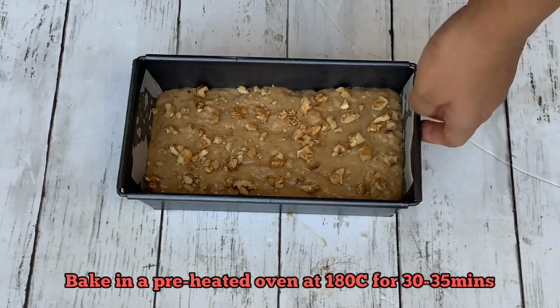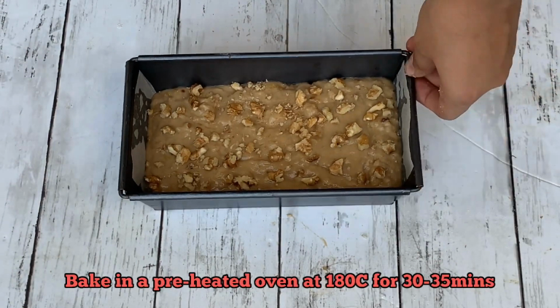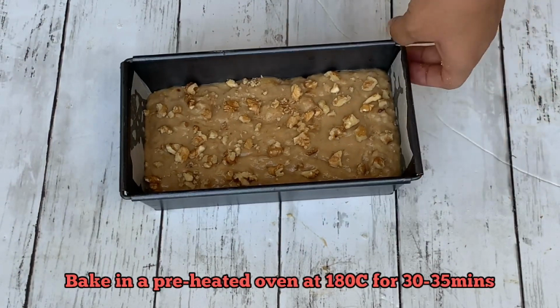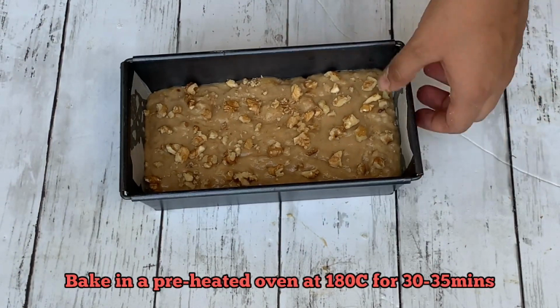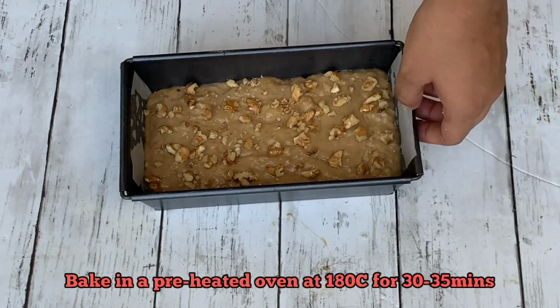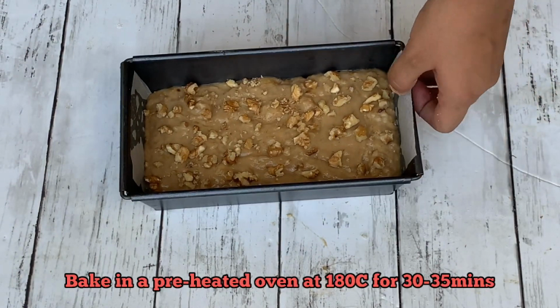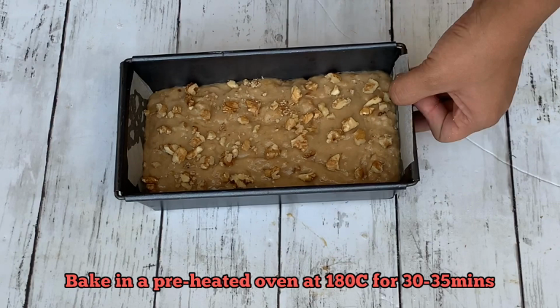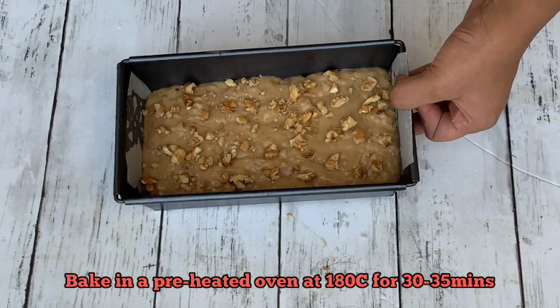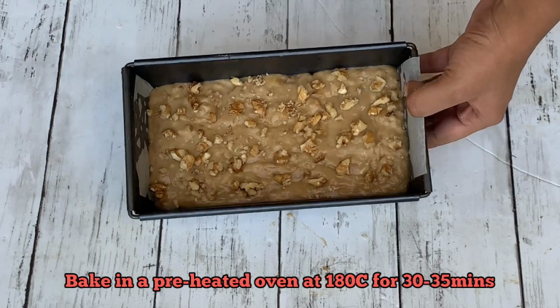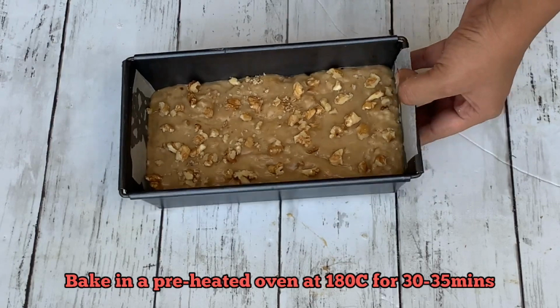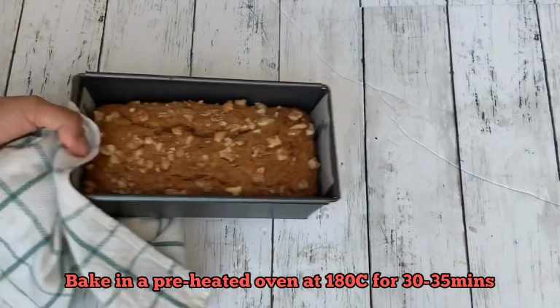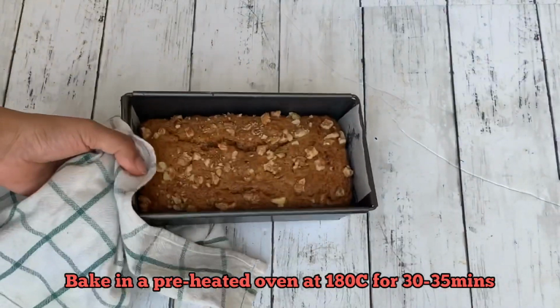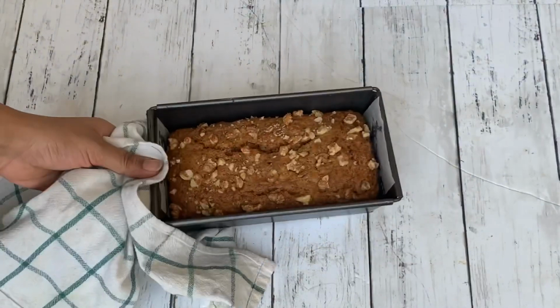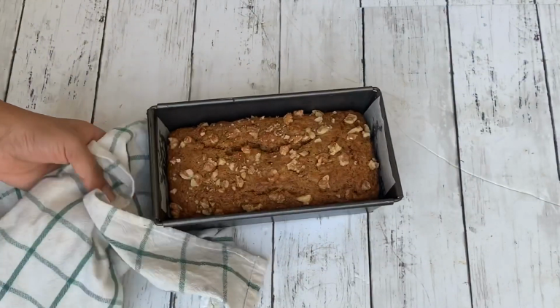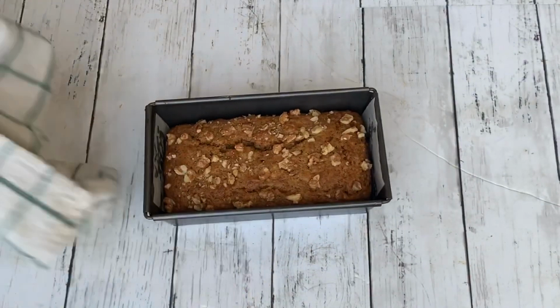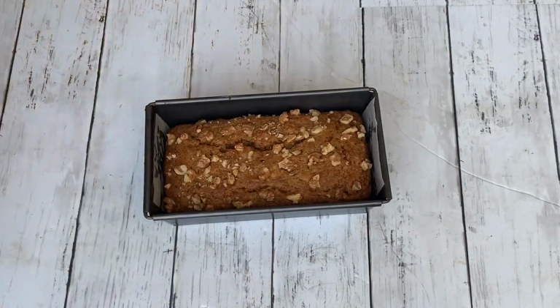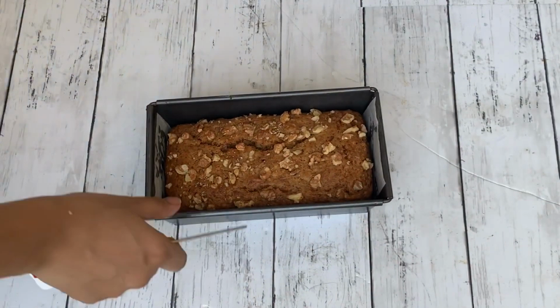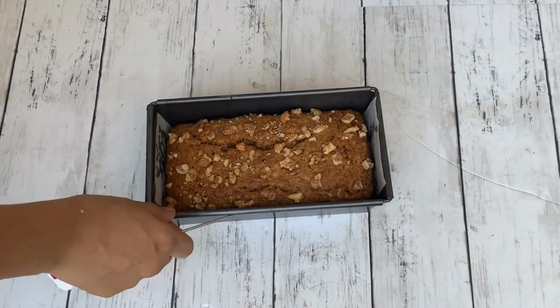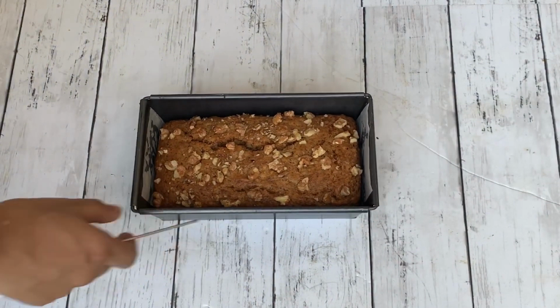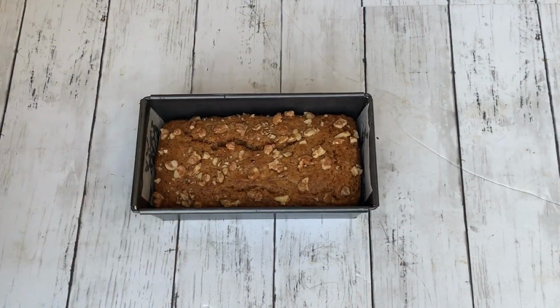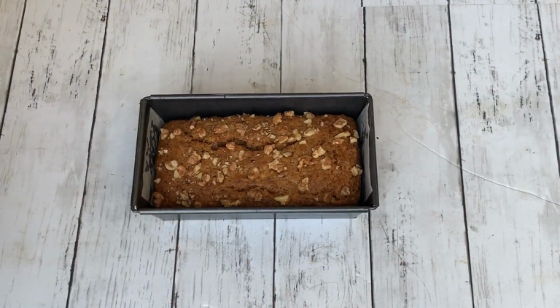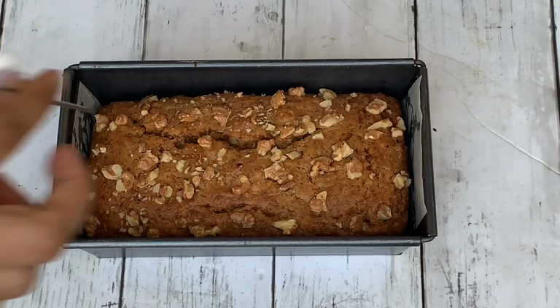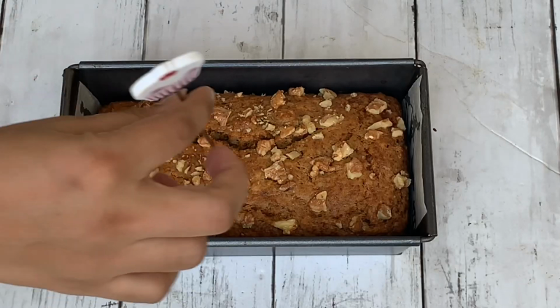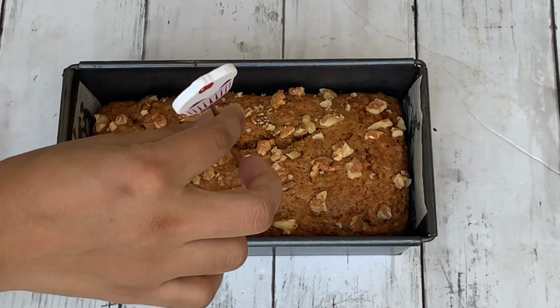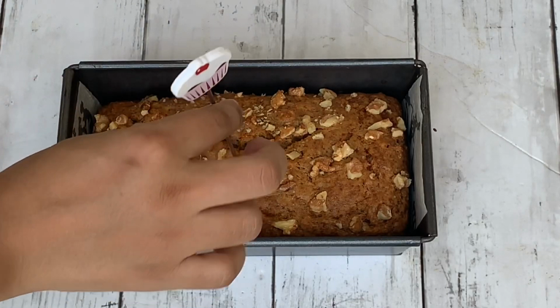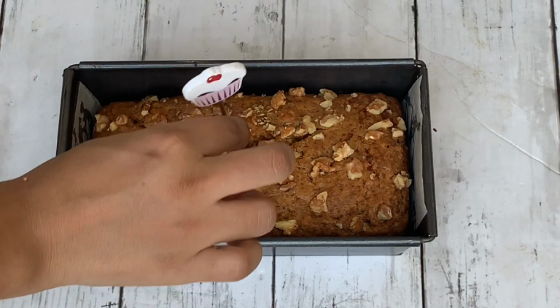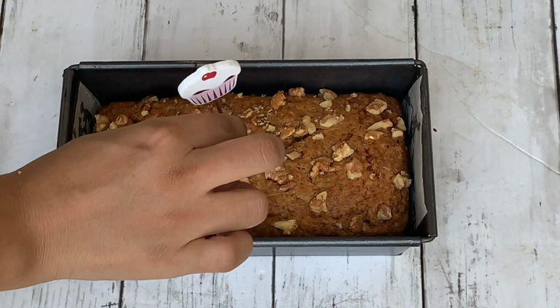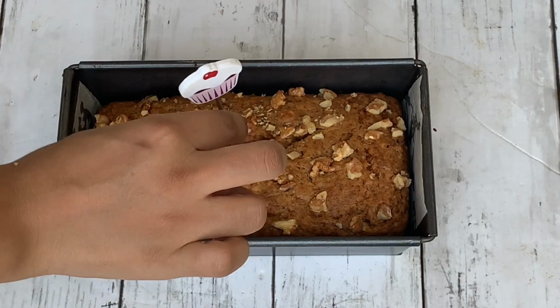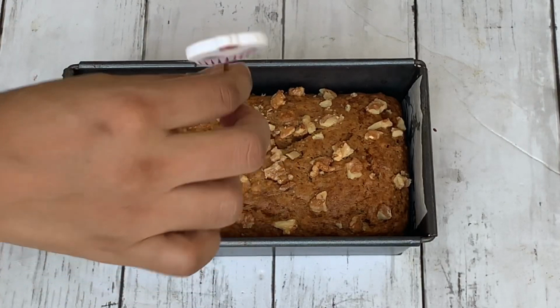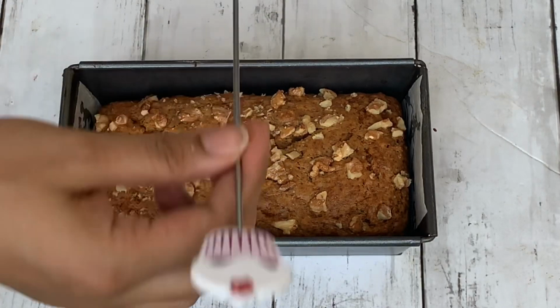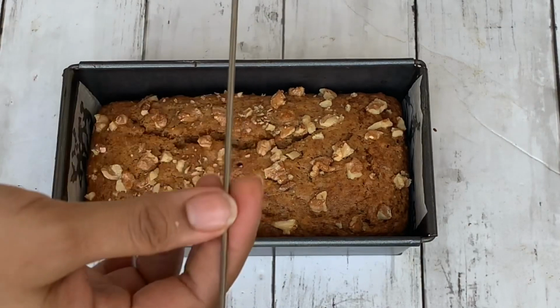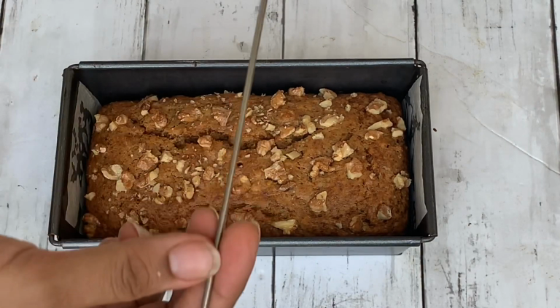Bake this cake in a preheated oven at 180 degrees Celsius for about 30 to 35 minutes. You will know the cake is done when a skewer inserted in the middle comes out clean.